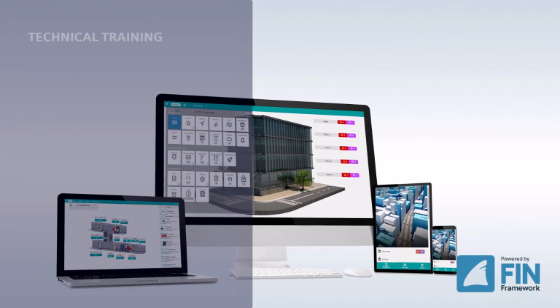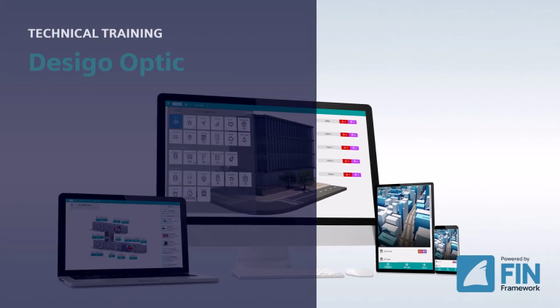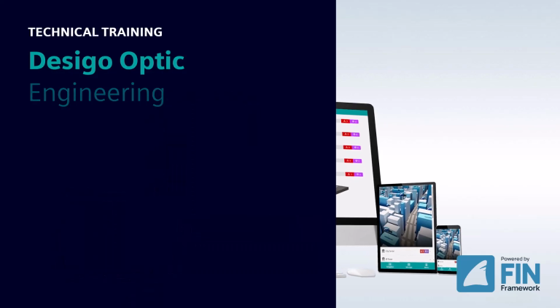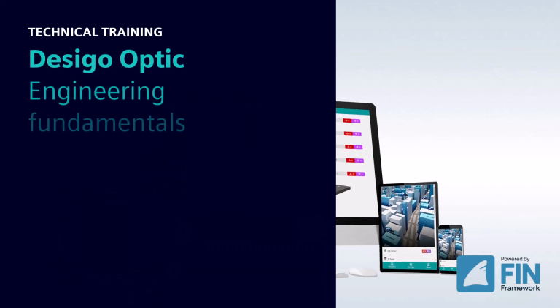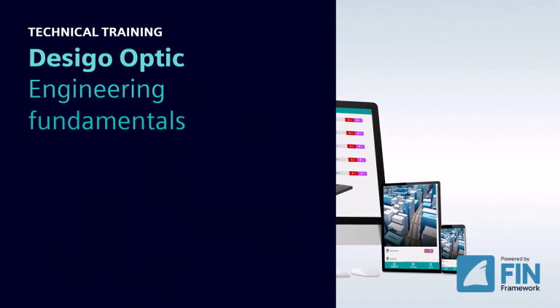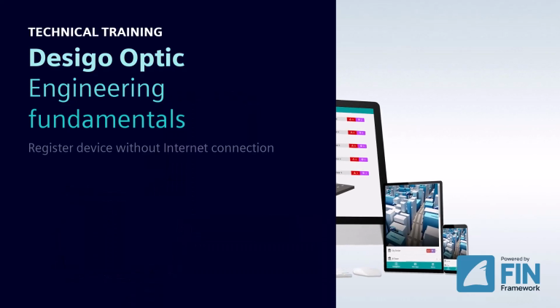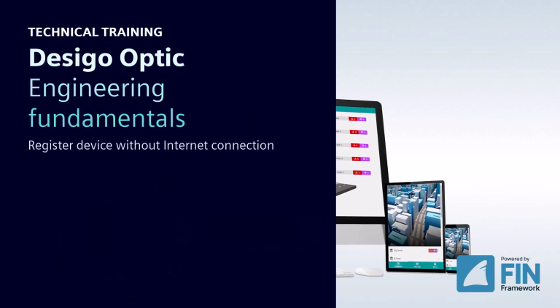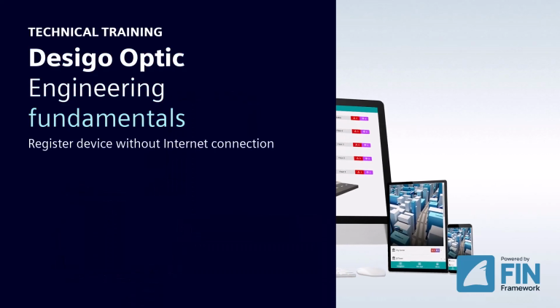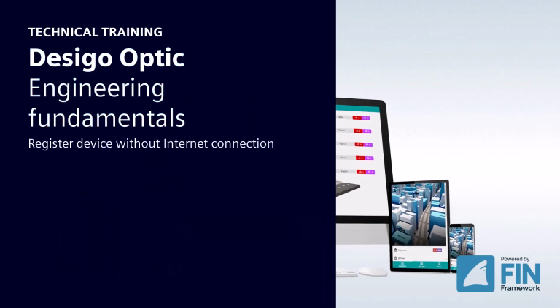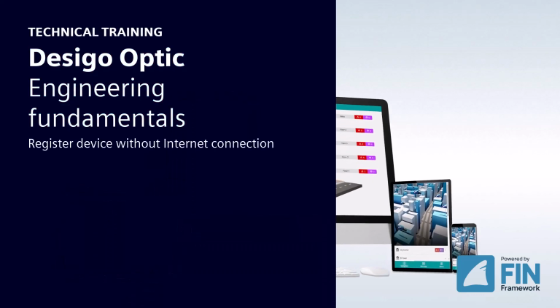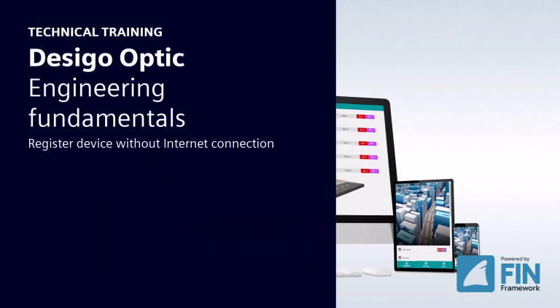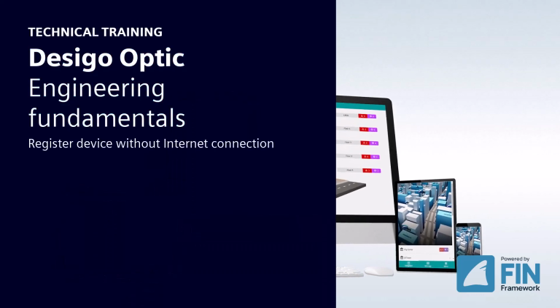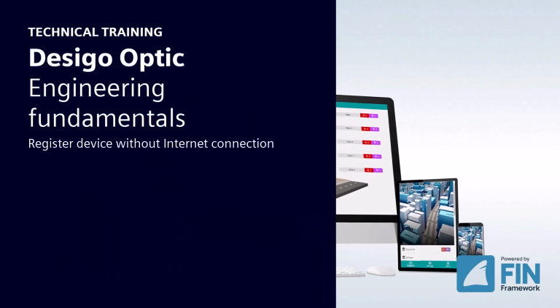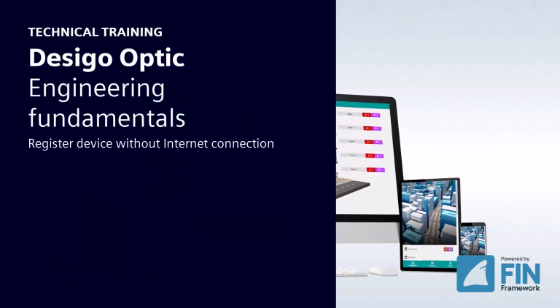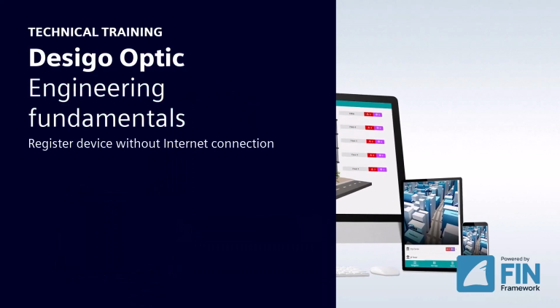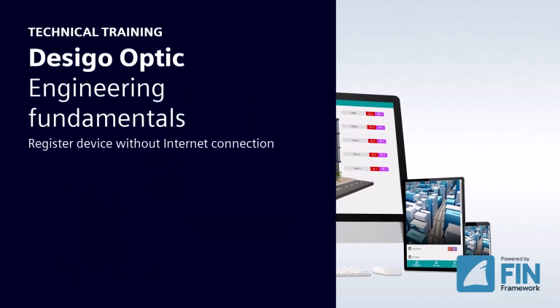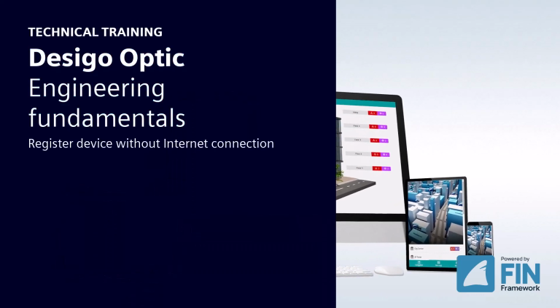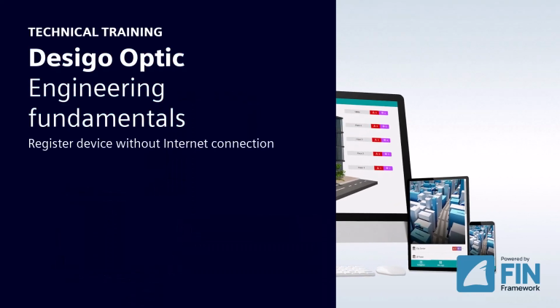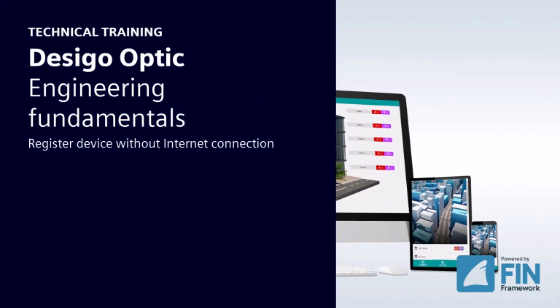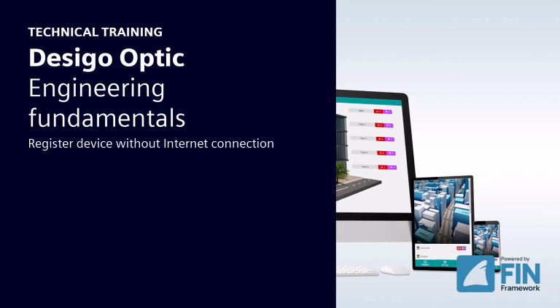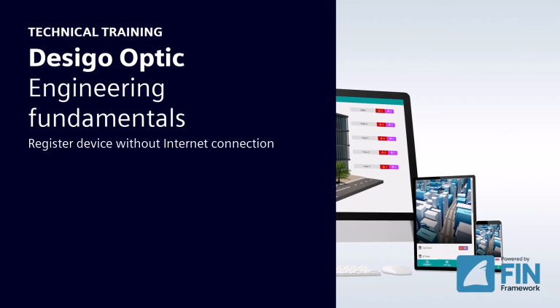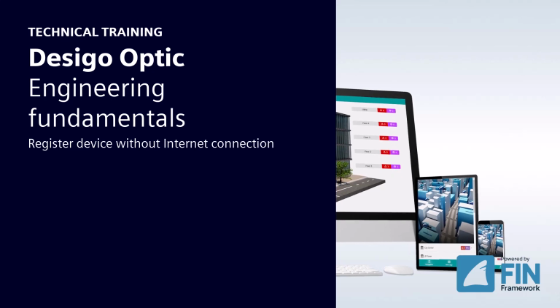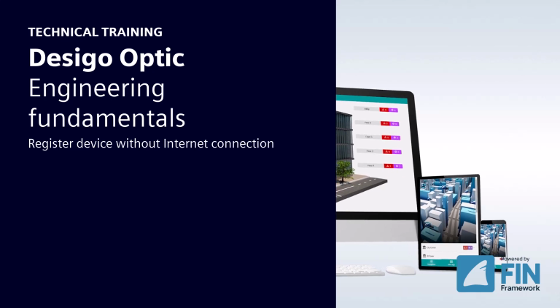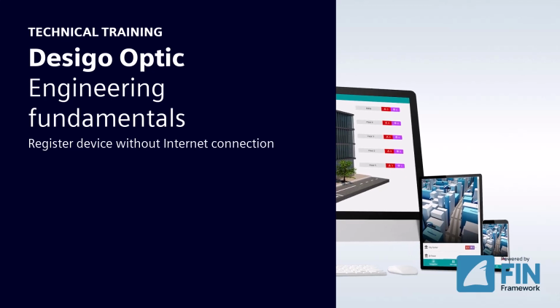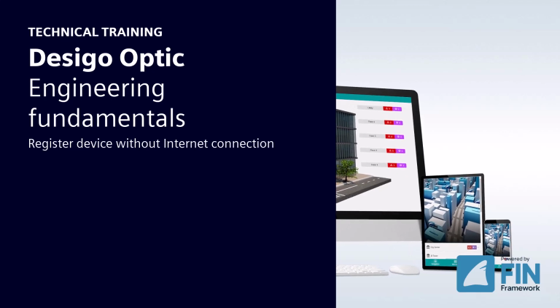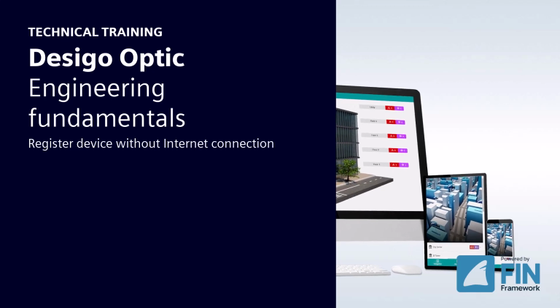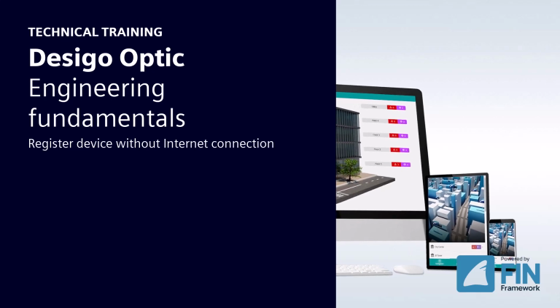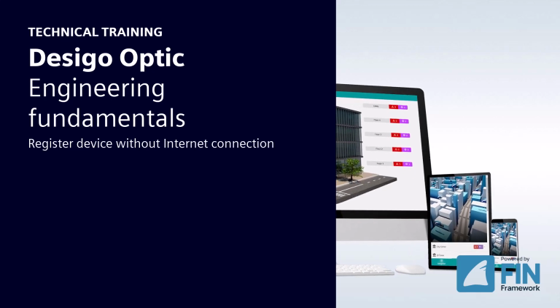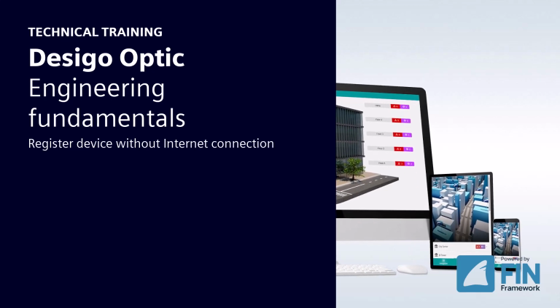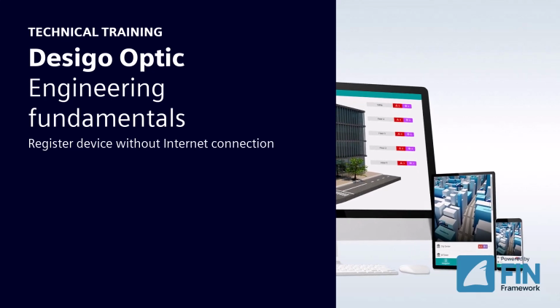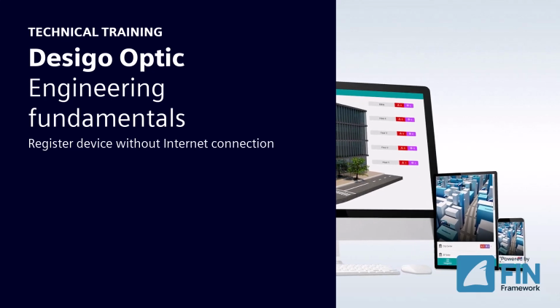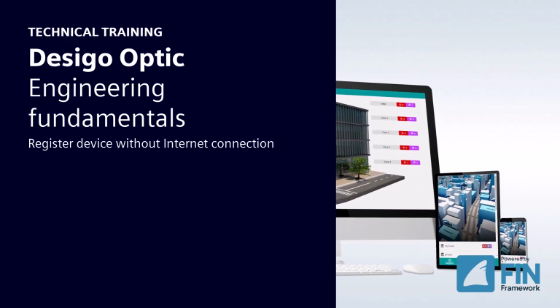Hello and welcome to the Decego Optic Engineering Fundamentals: Register Device Without Internet Connection.